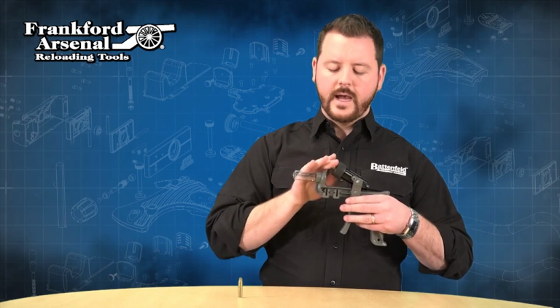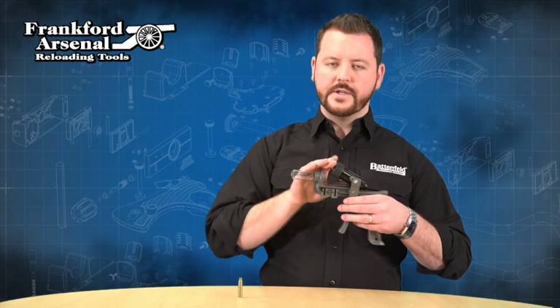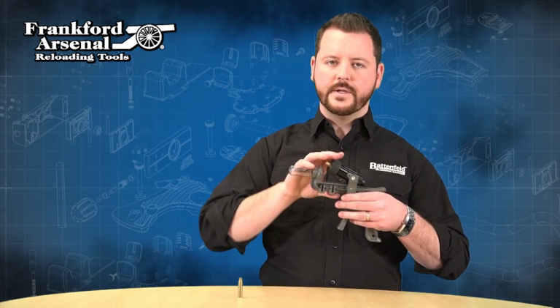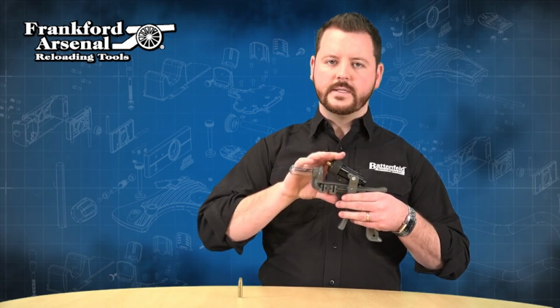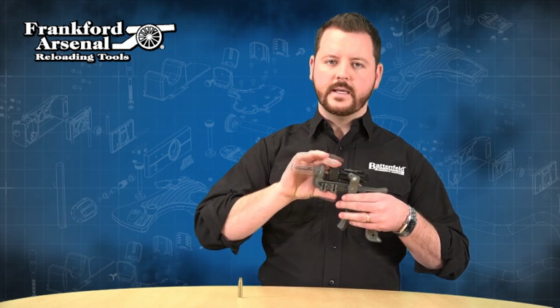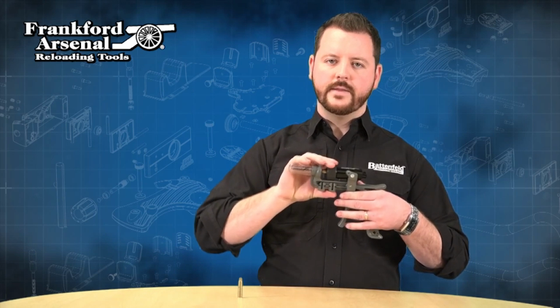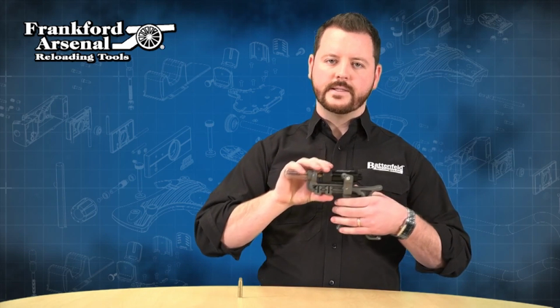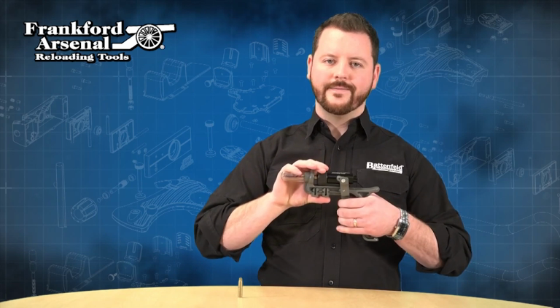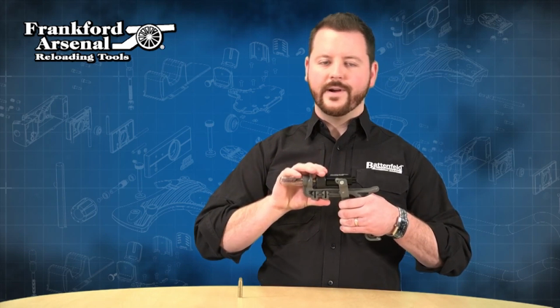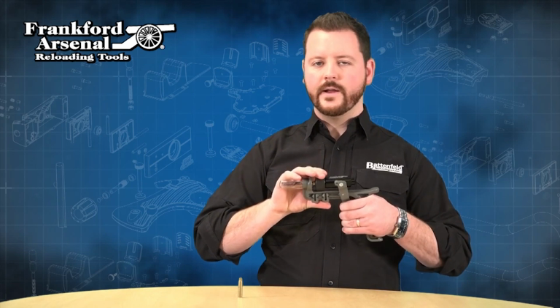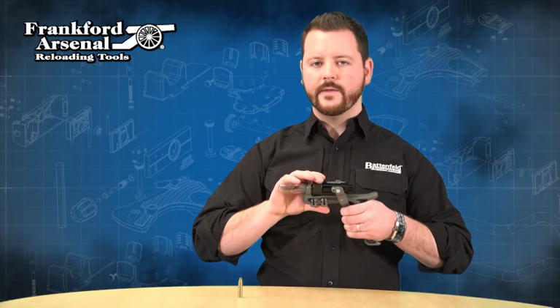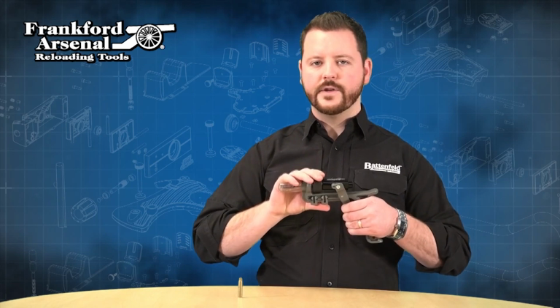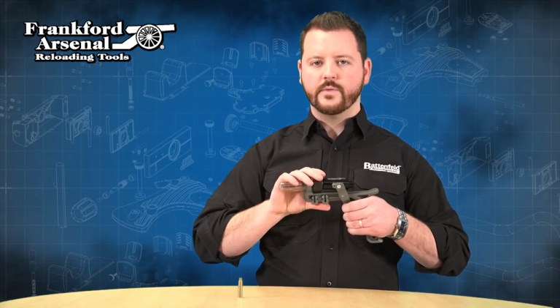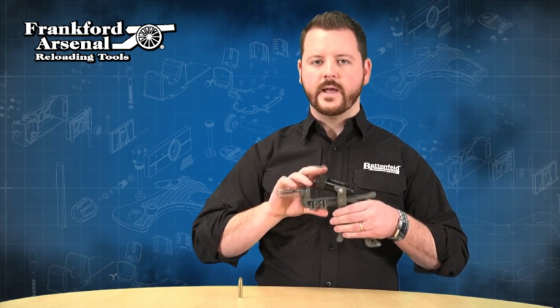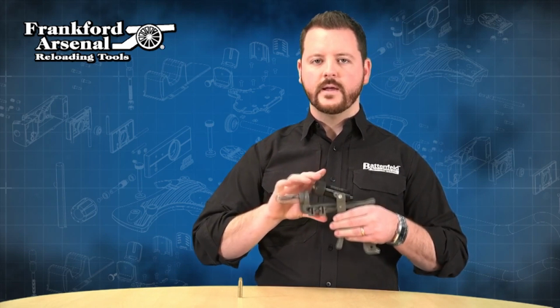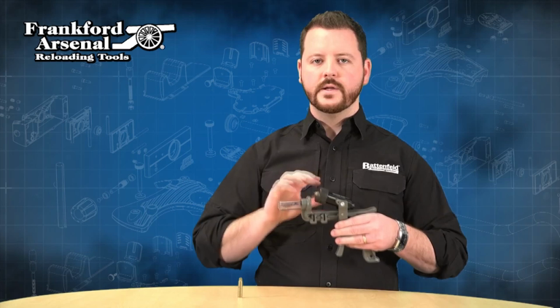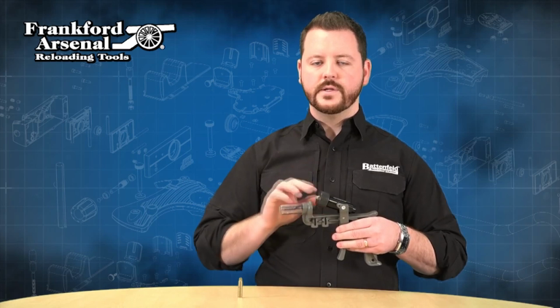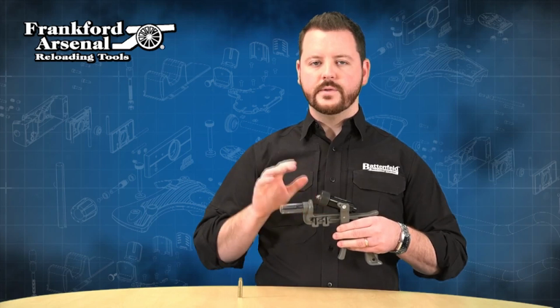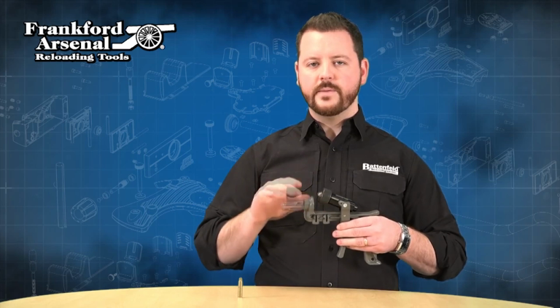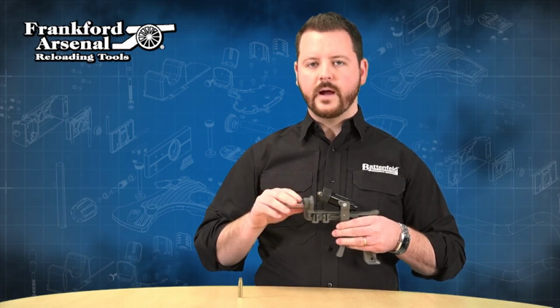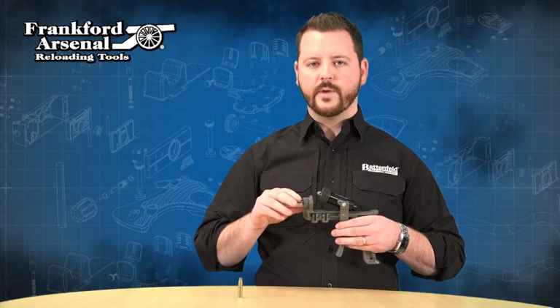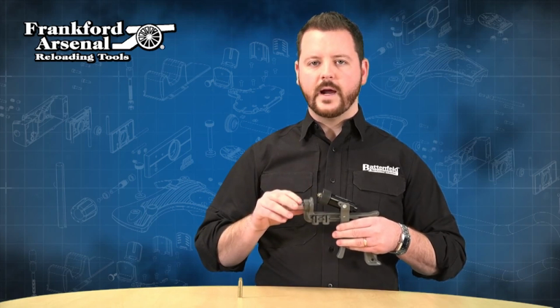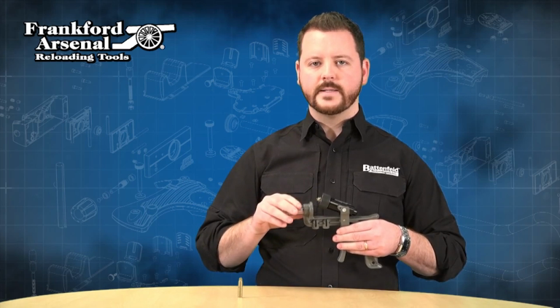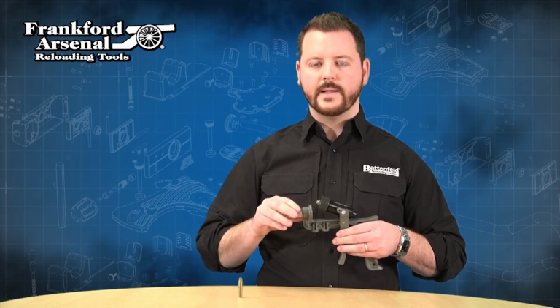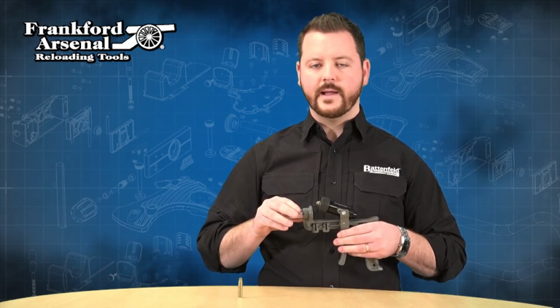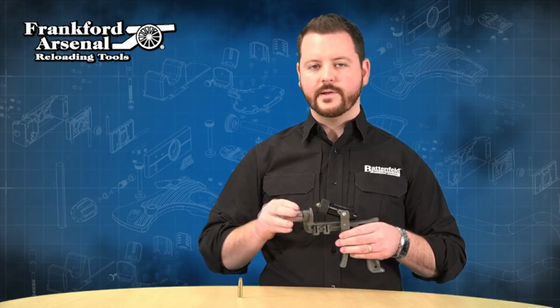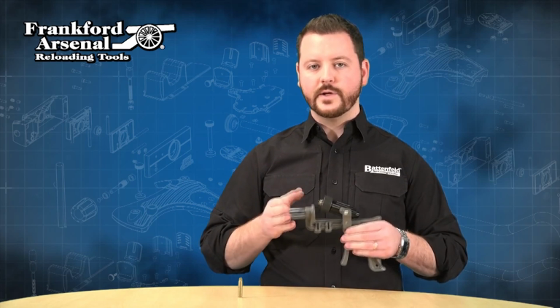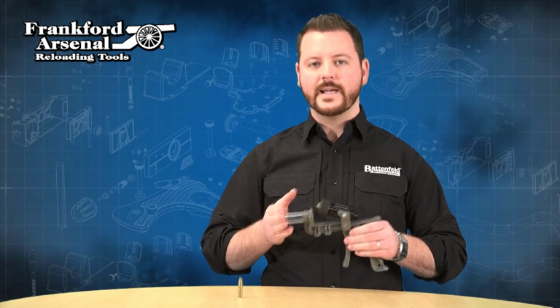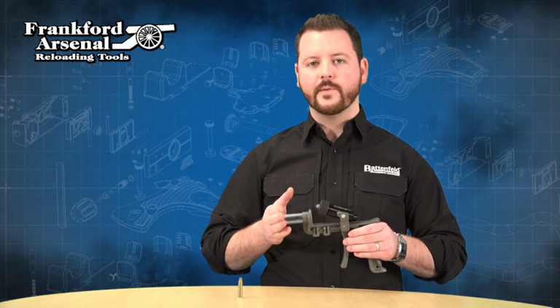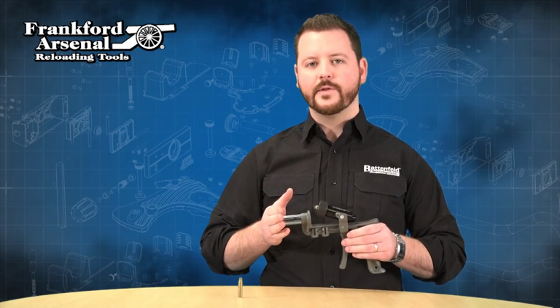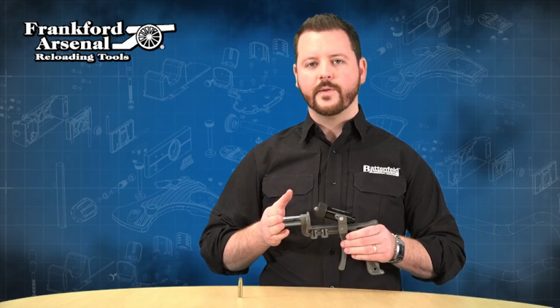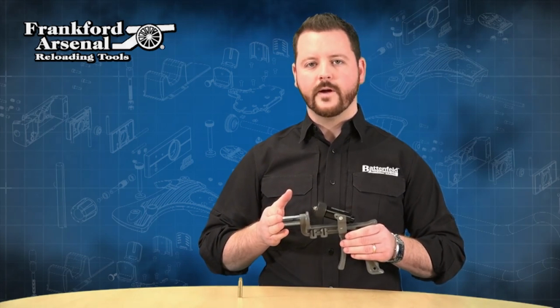As you can see, this is a very efficient way to deprime your brass, and you can take it with you anywhere.